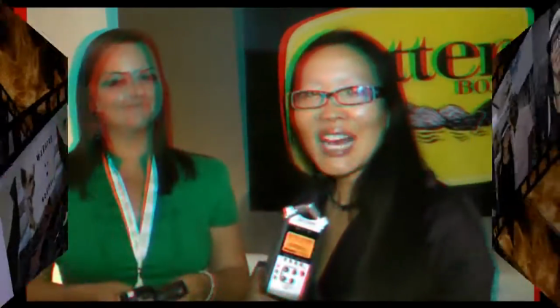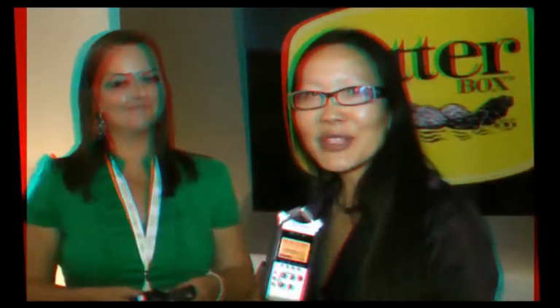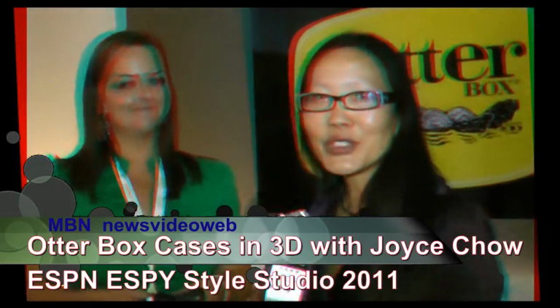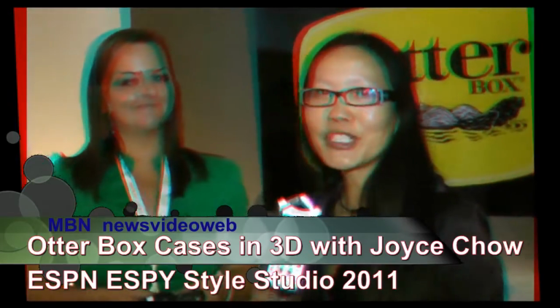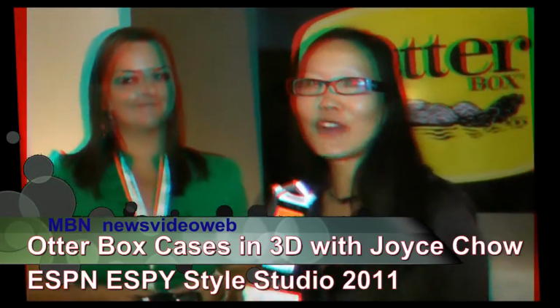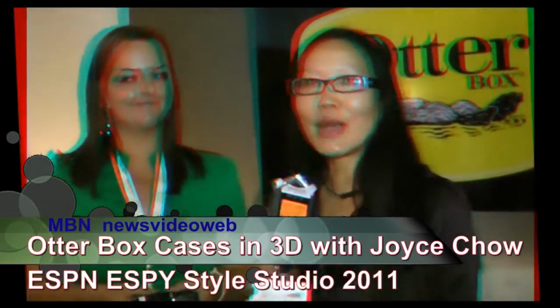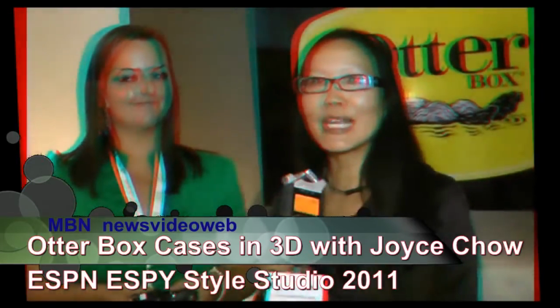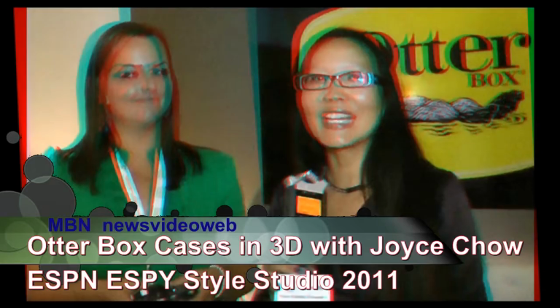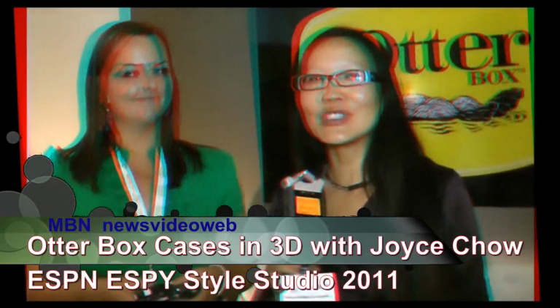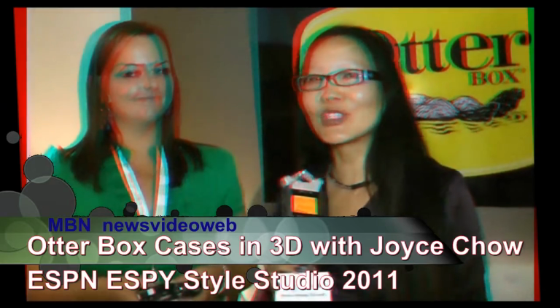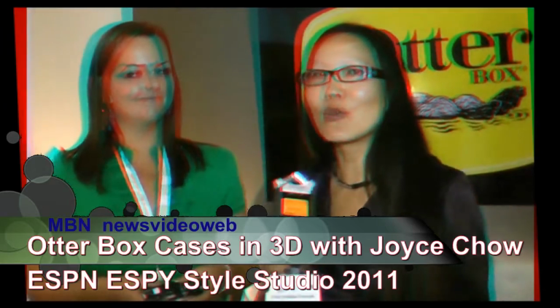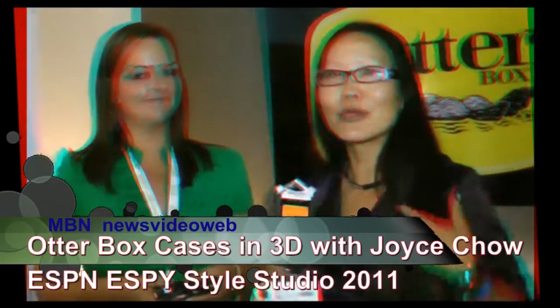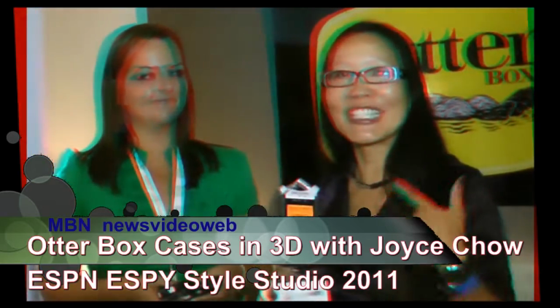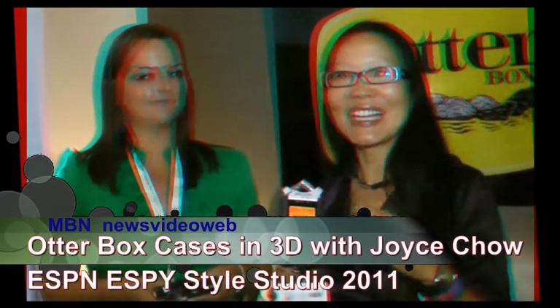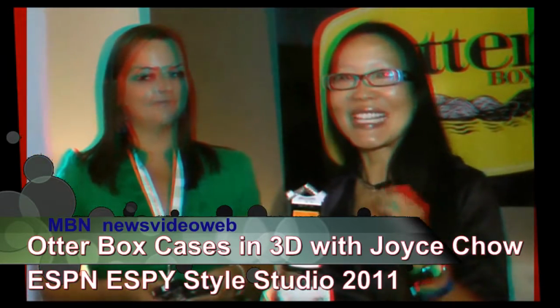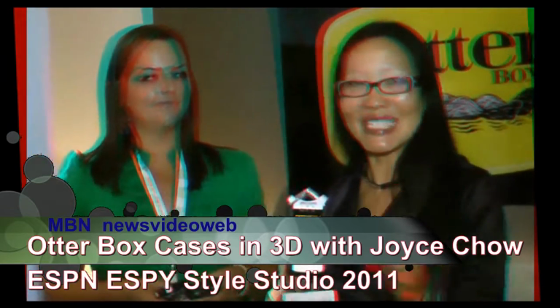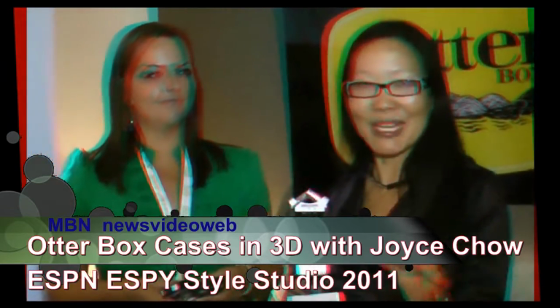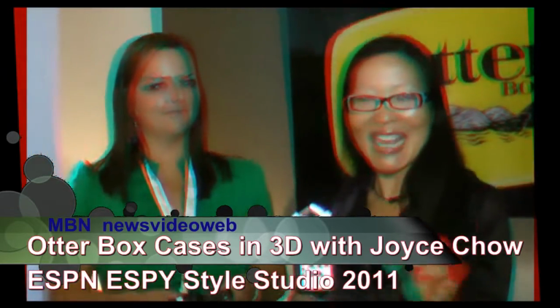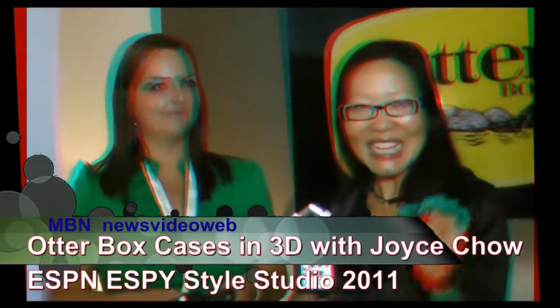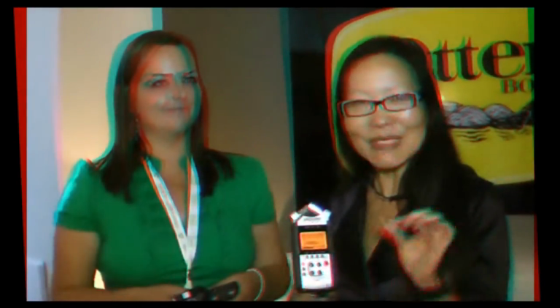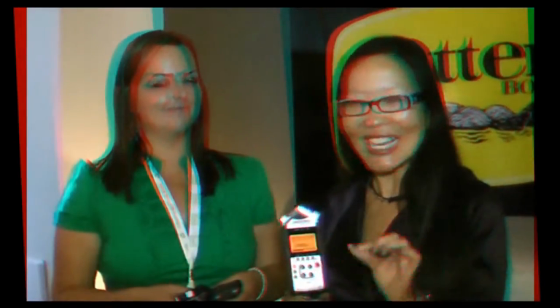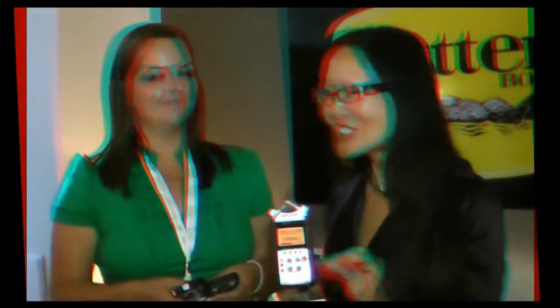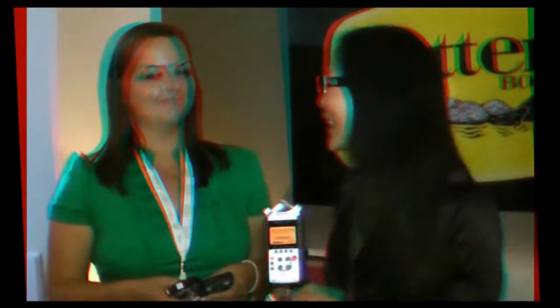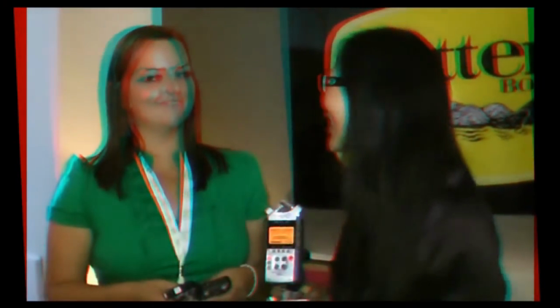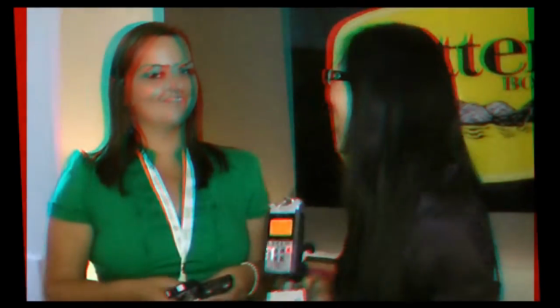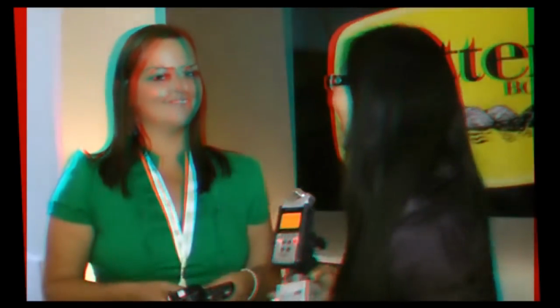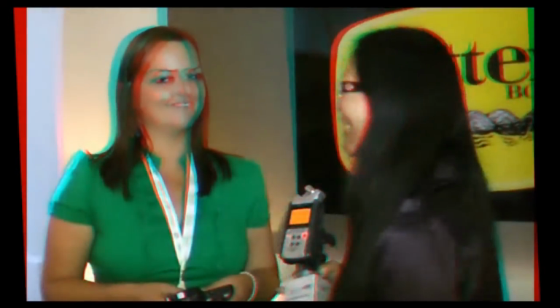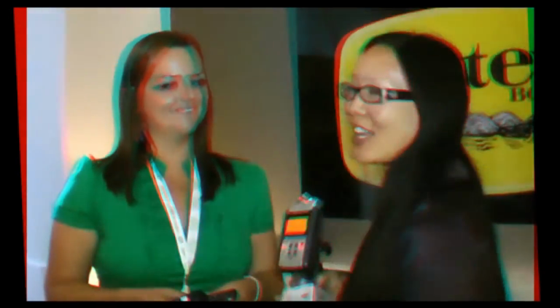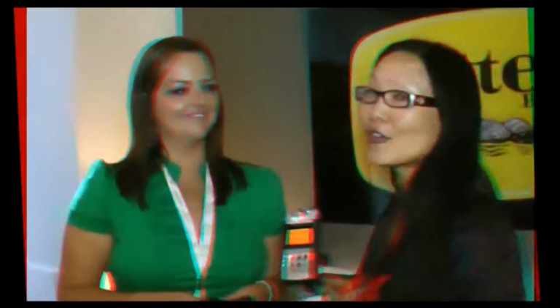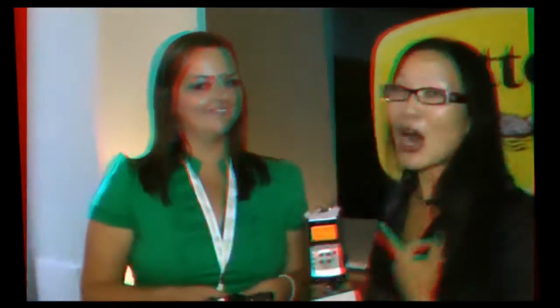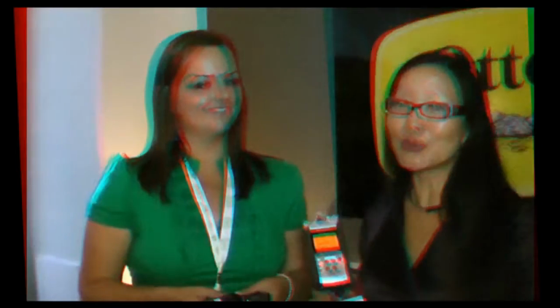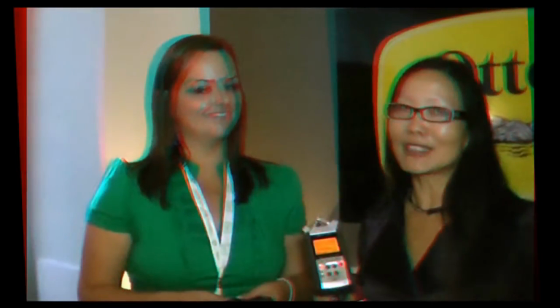Hello, this is Joyce Chow for MBN and News Video Web. We're here at the ESPN SP Style Studio, and we're here with Kelly from OtterBox.